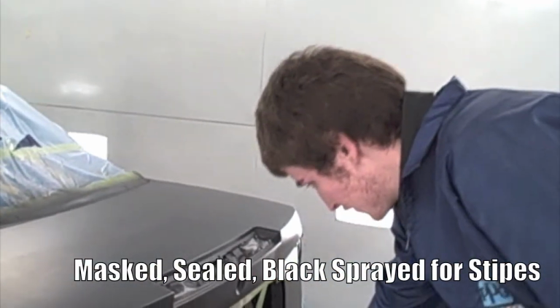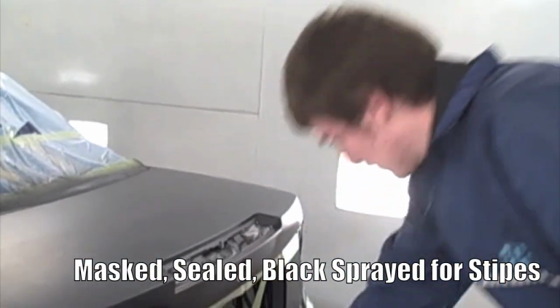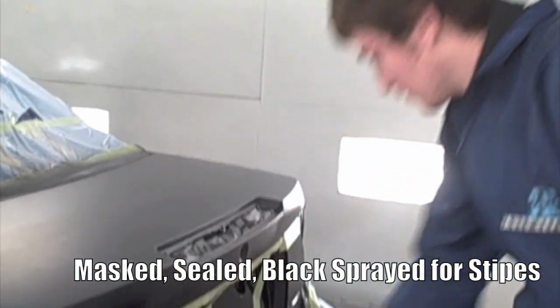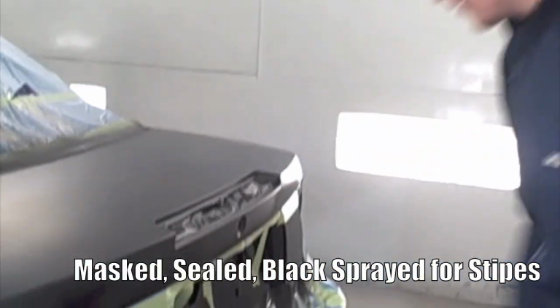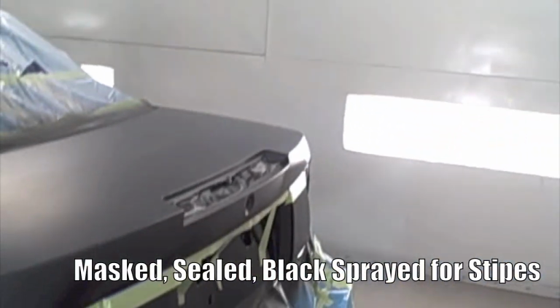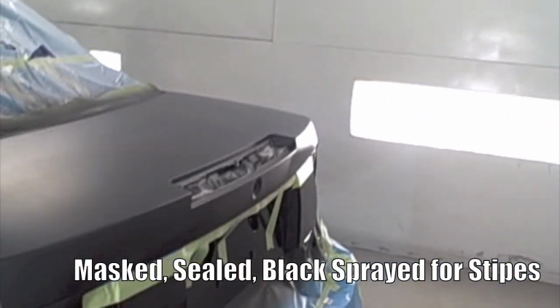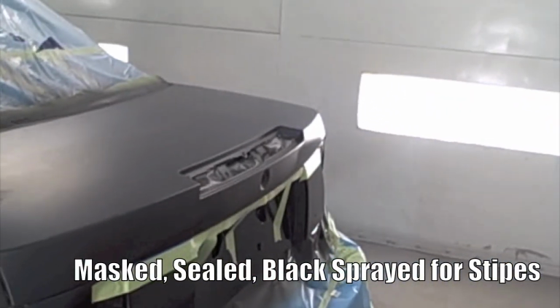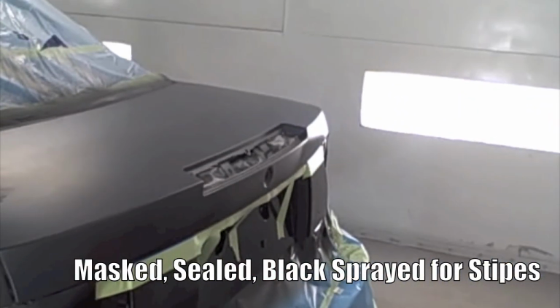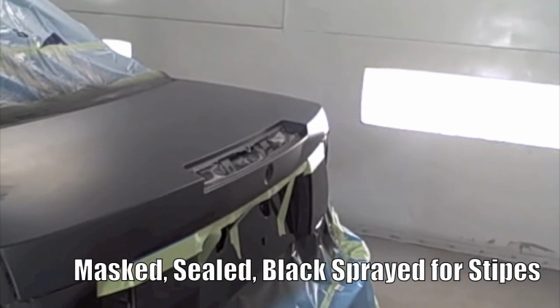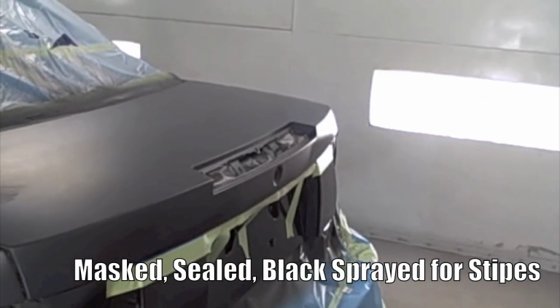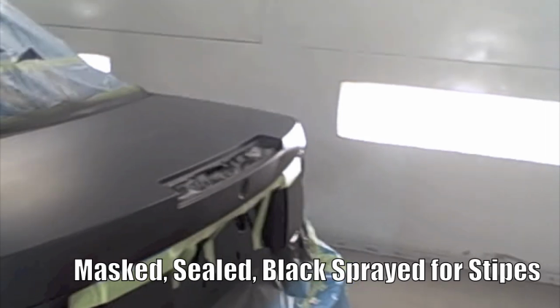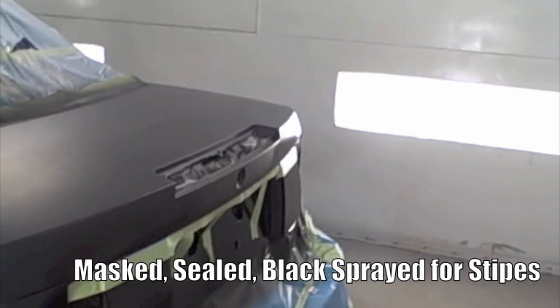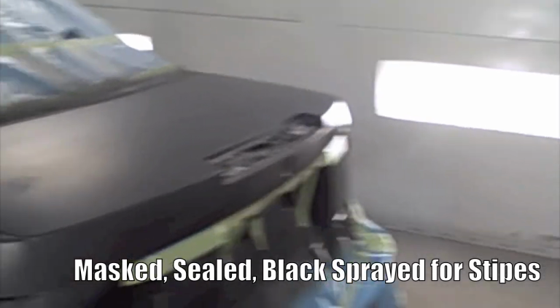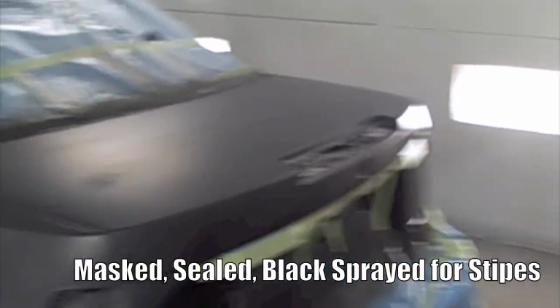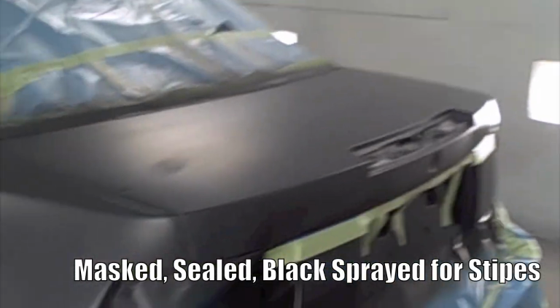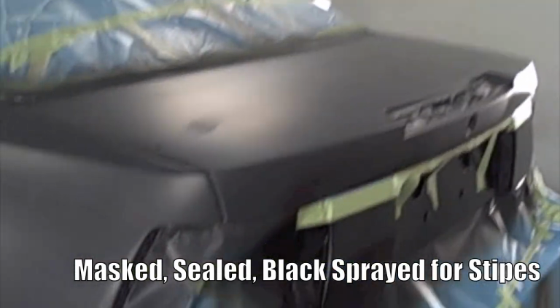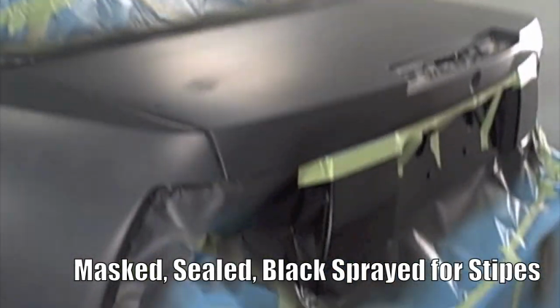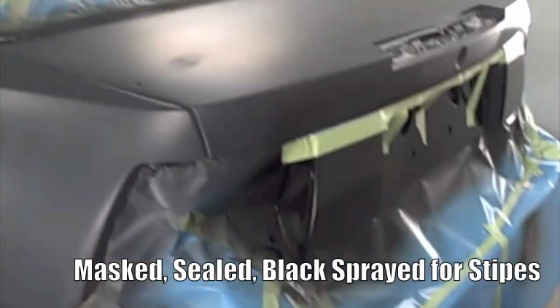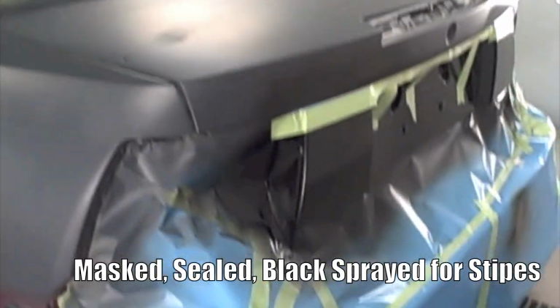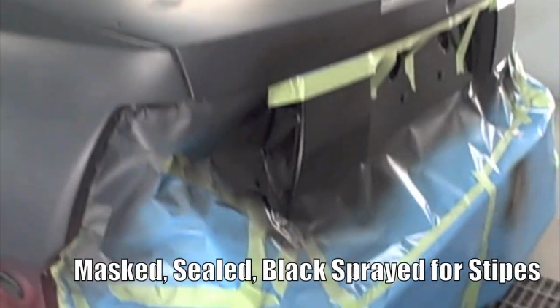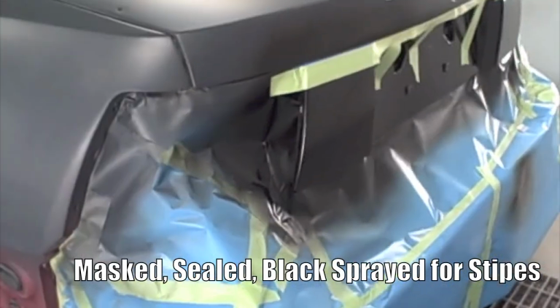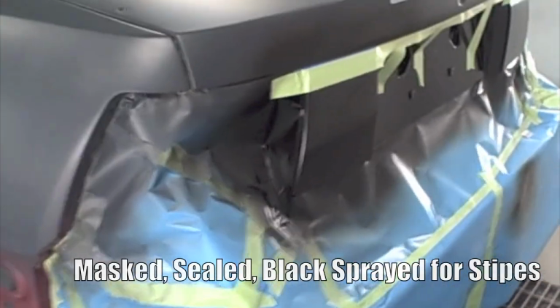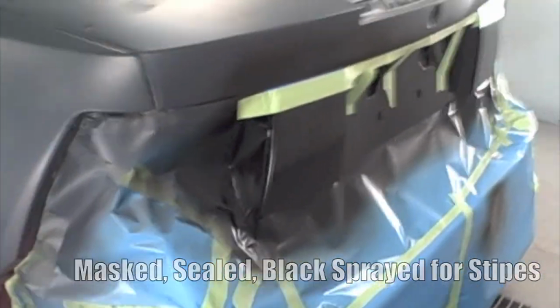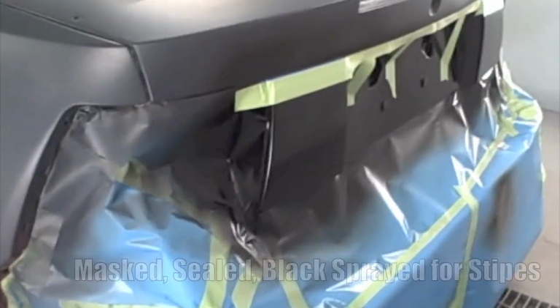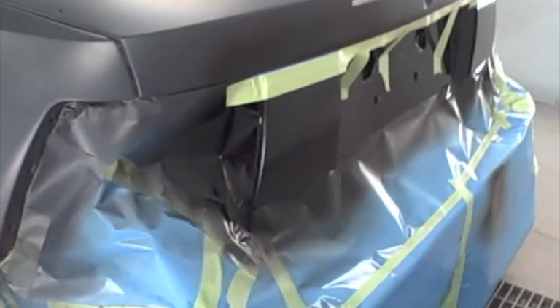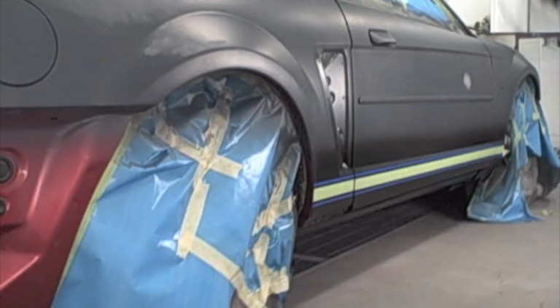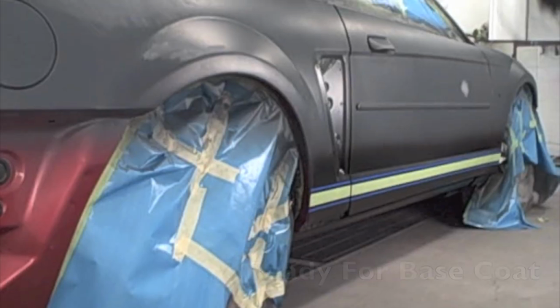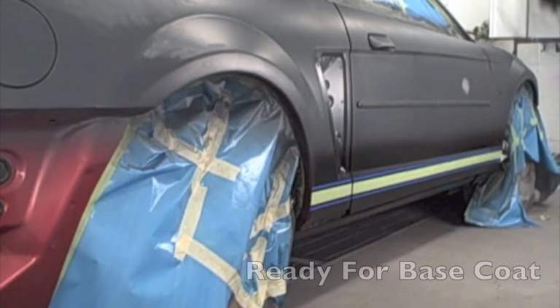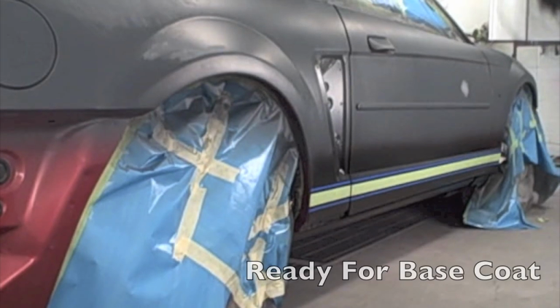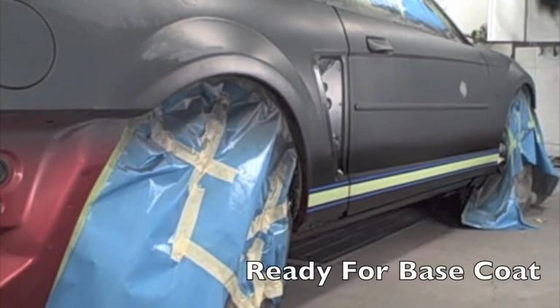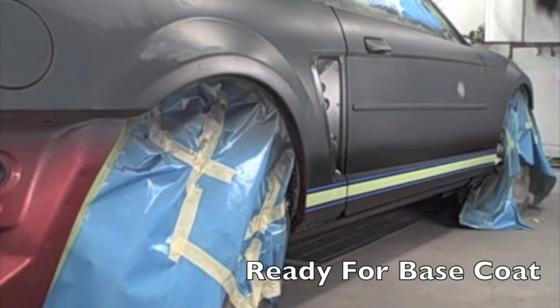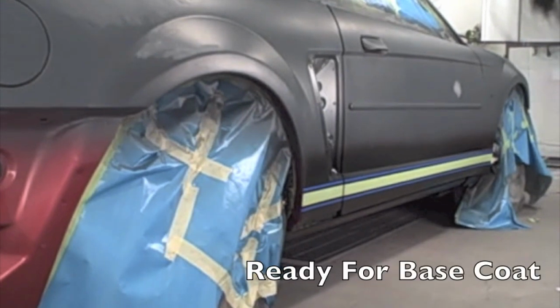Hello, welcome to Butler Community College. Today some students are going to show you how to spray a tri-coat.